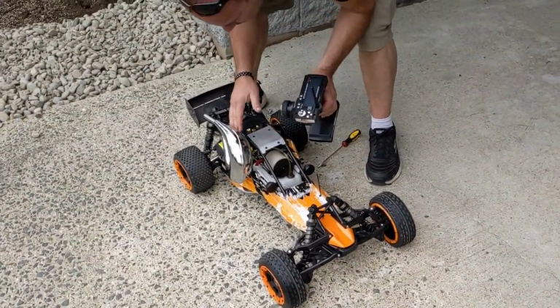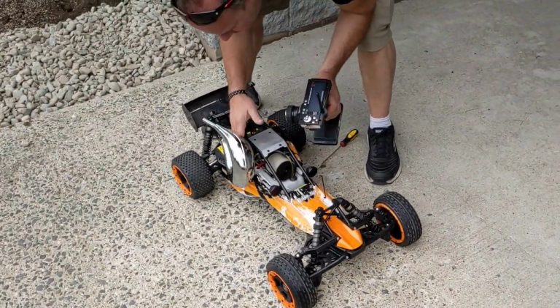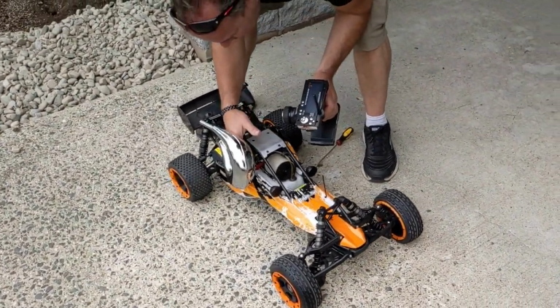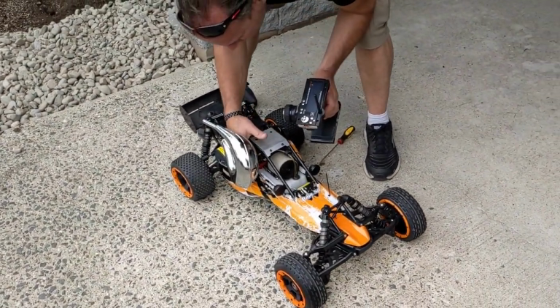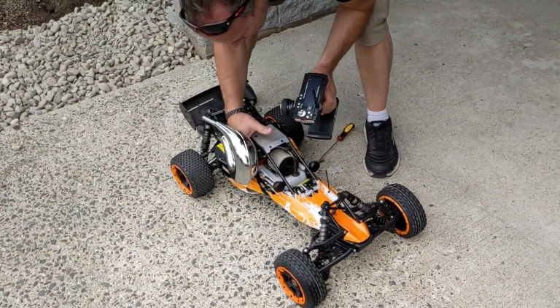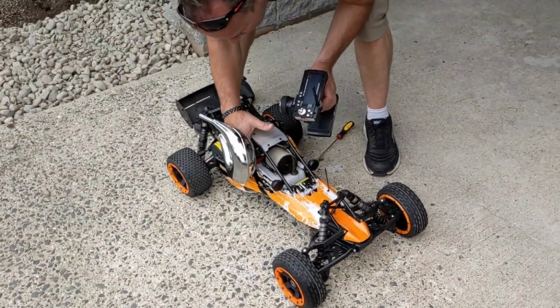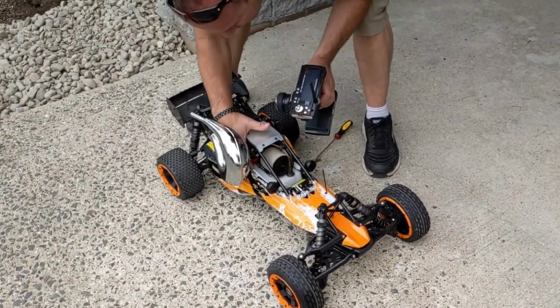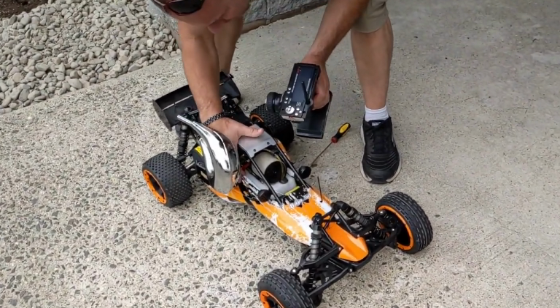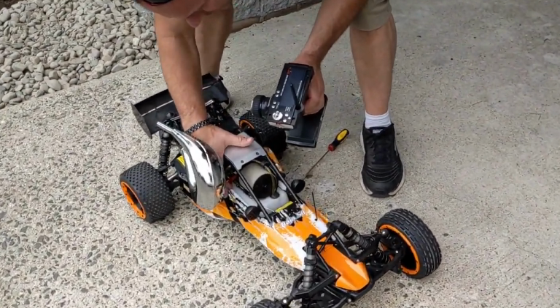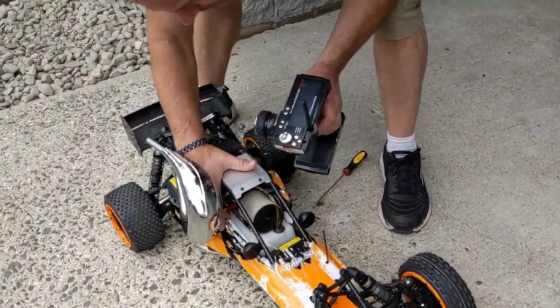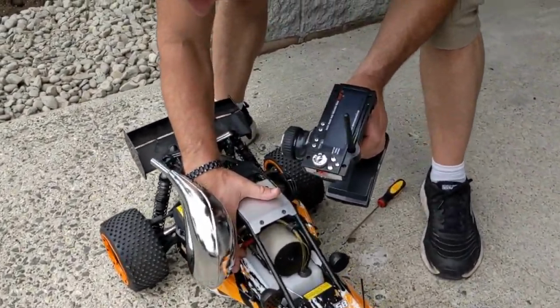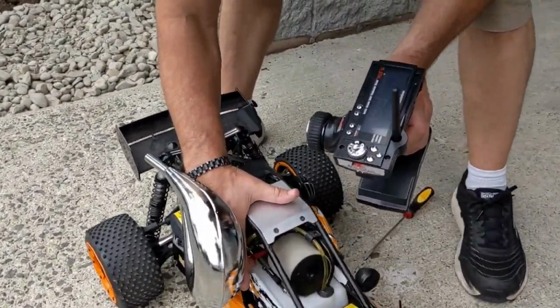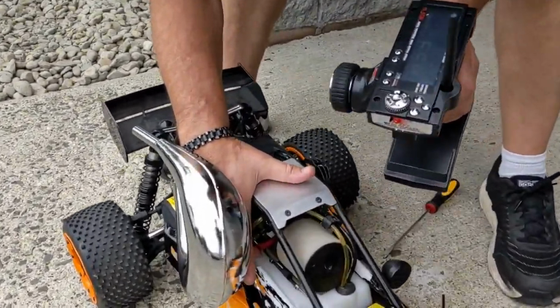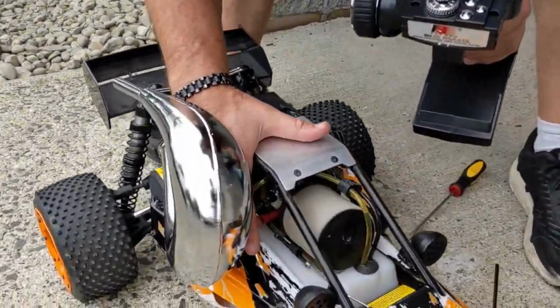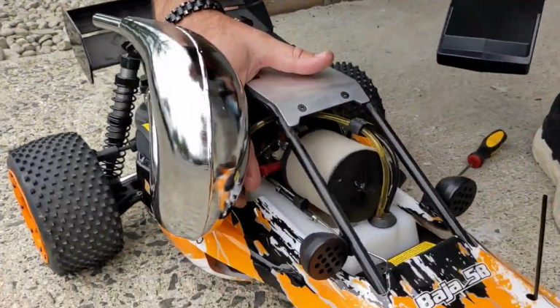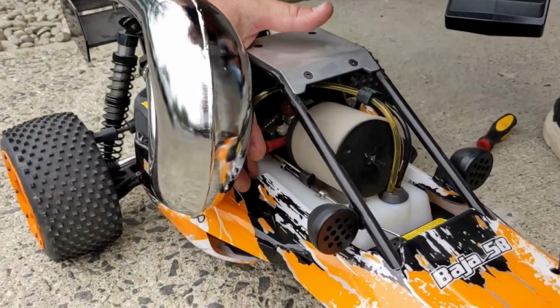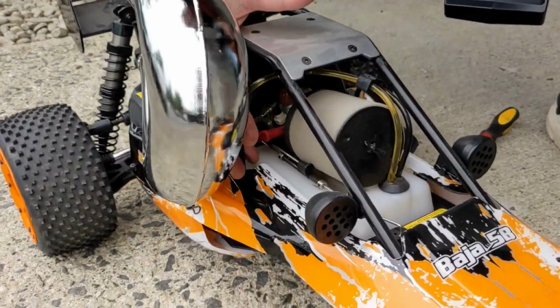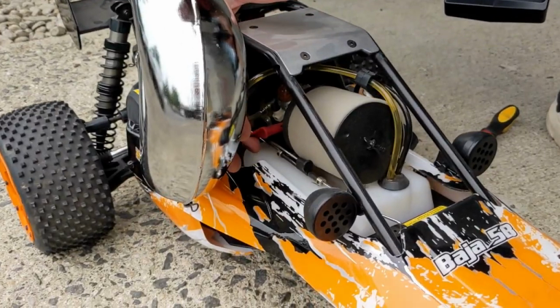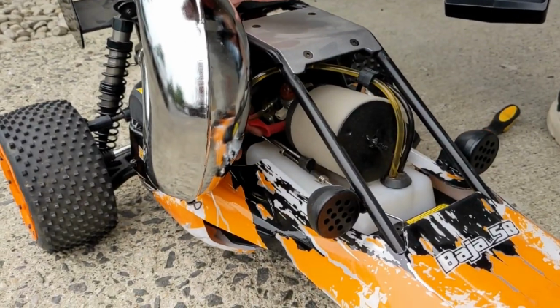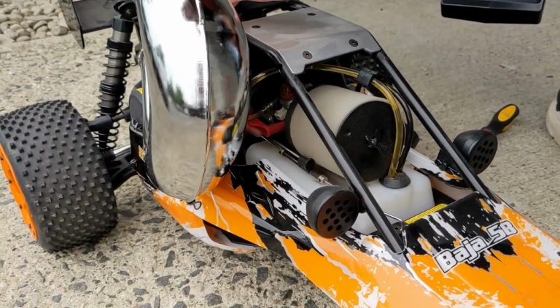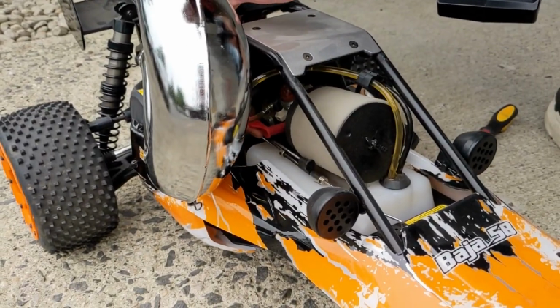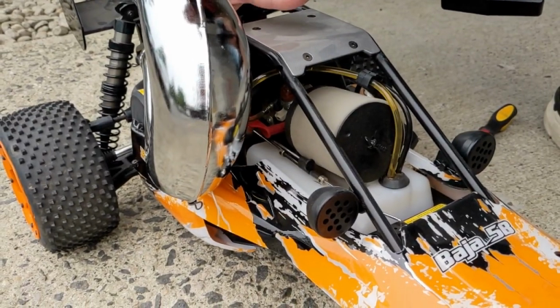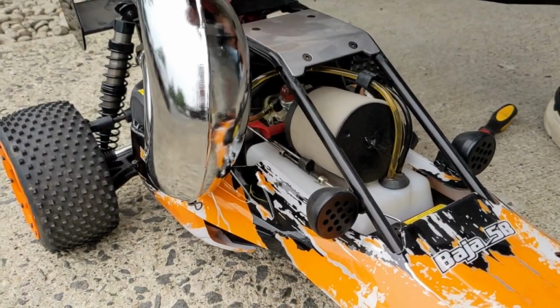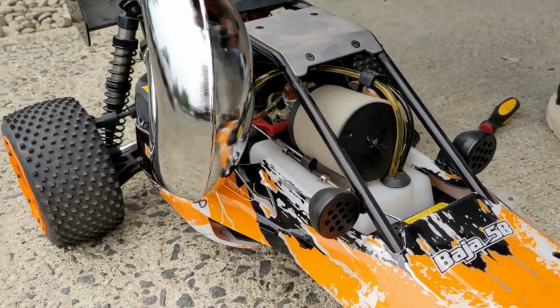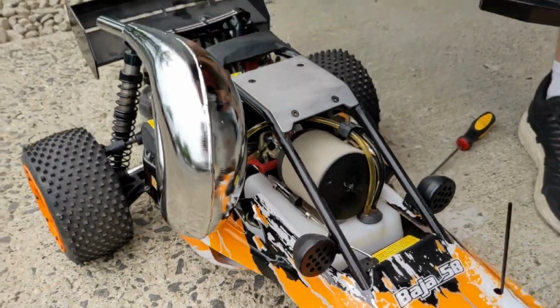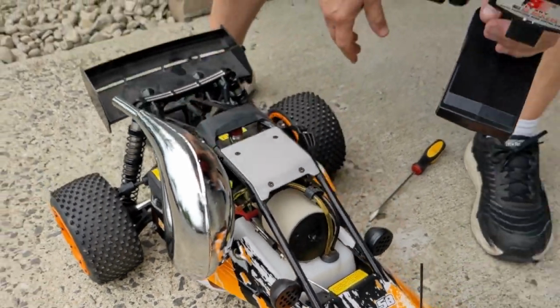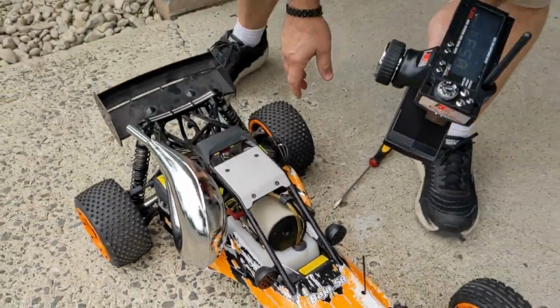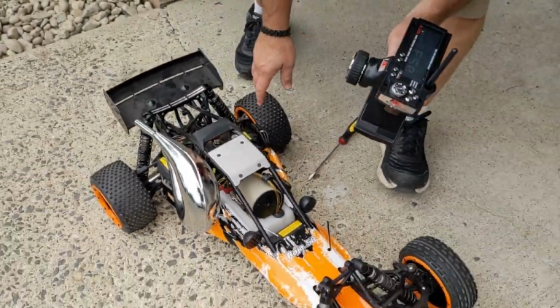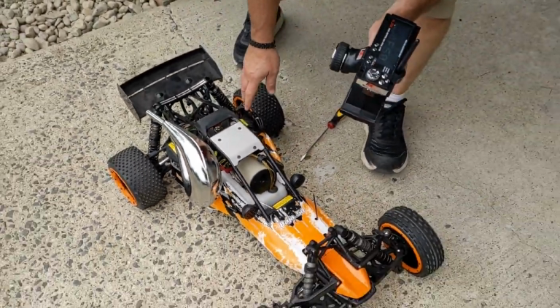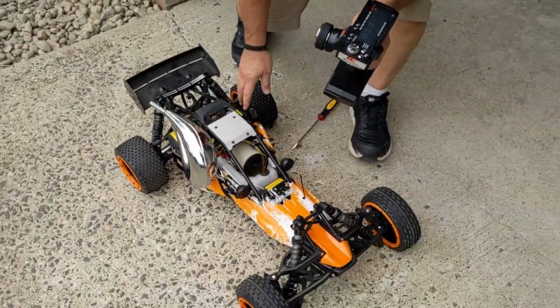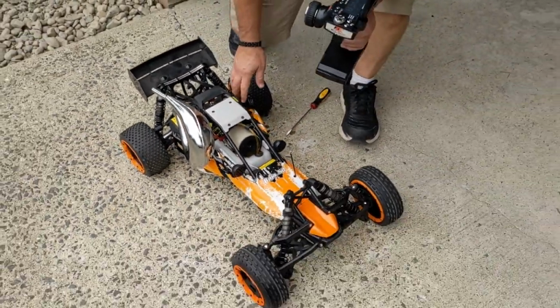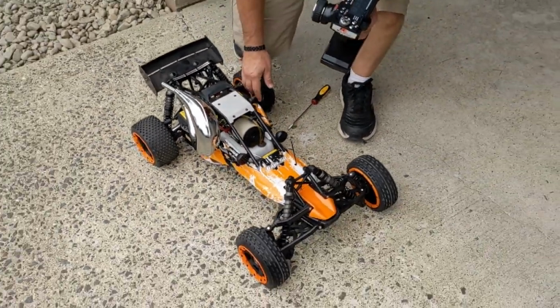Now you're going to reach back, shut the choke completely off, and give it a couple more pulls.